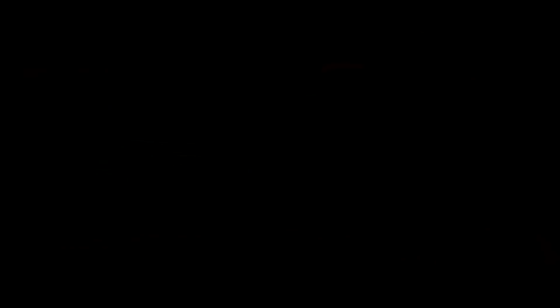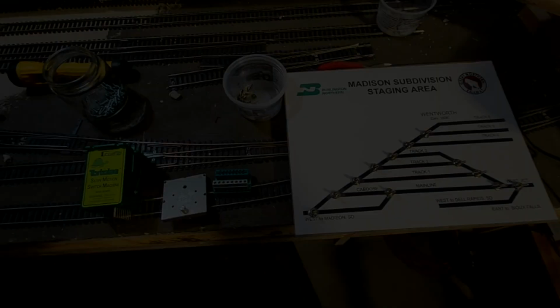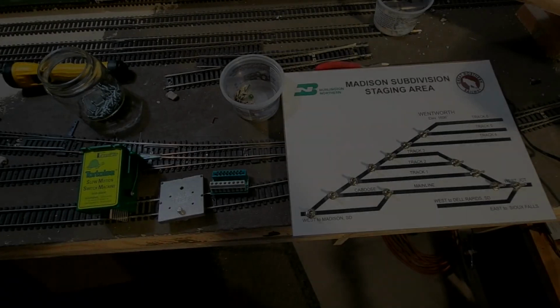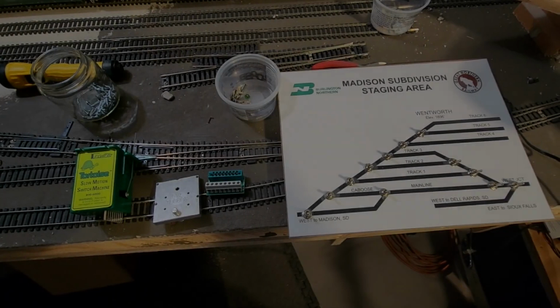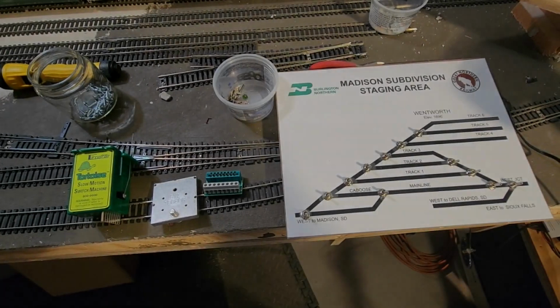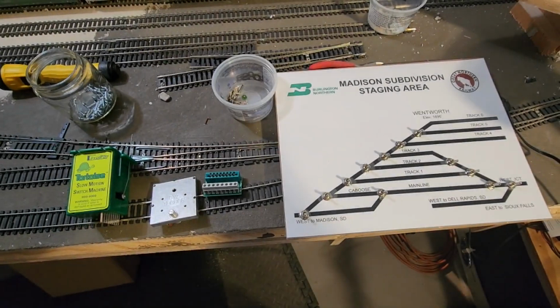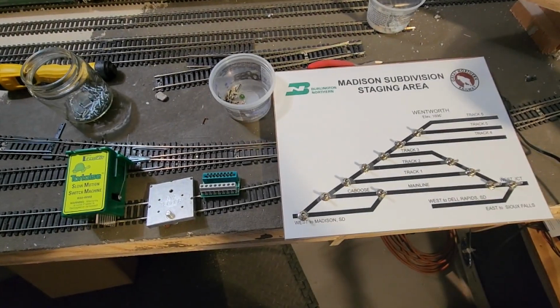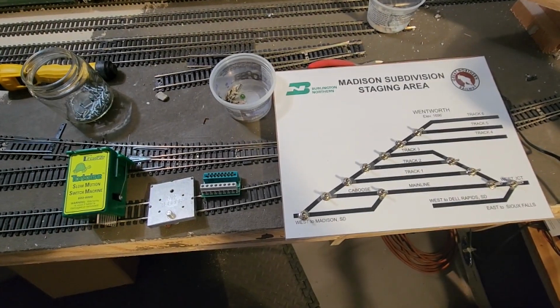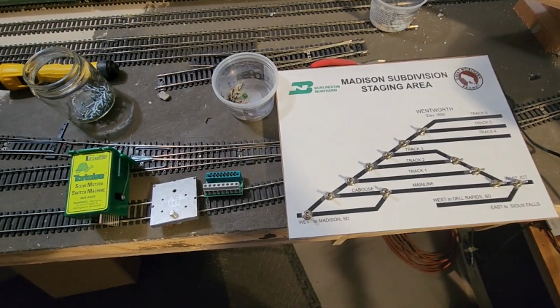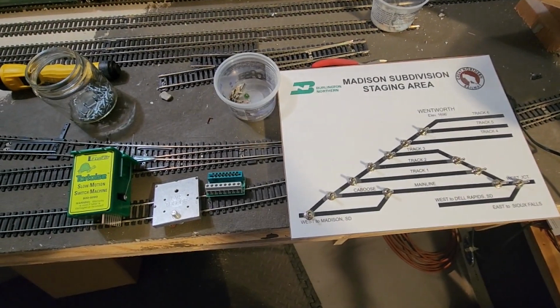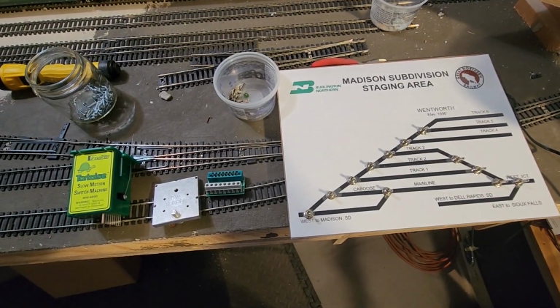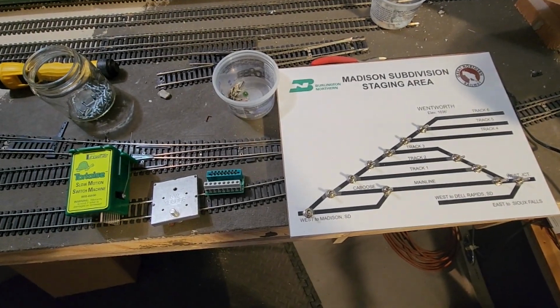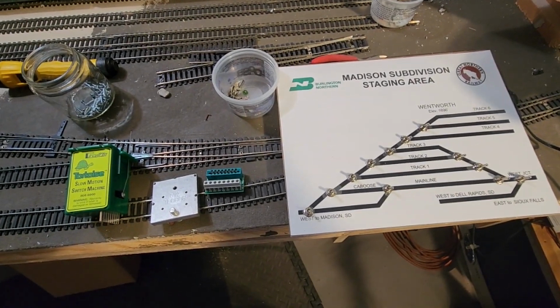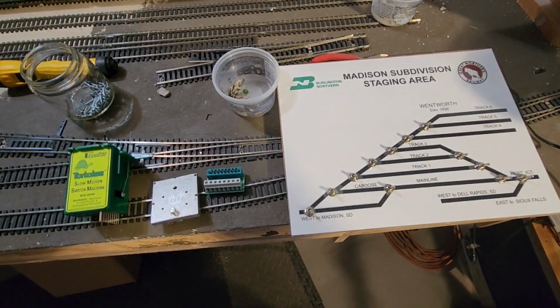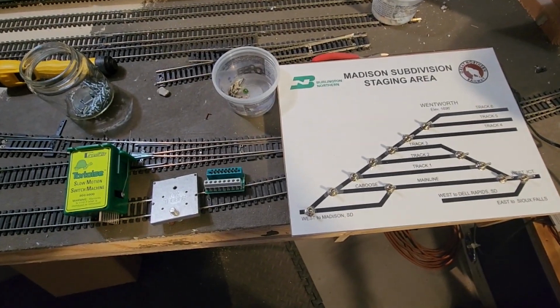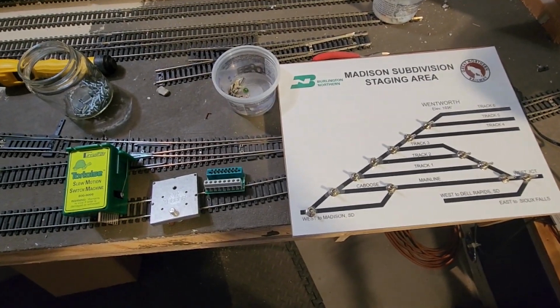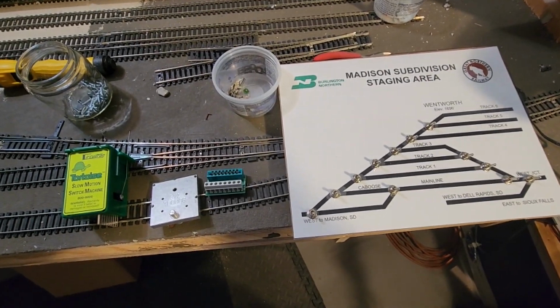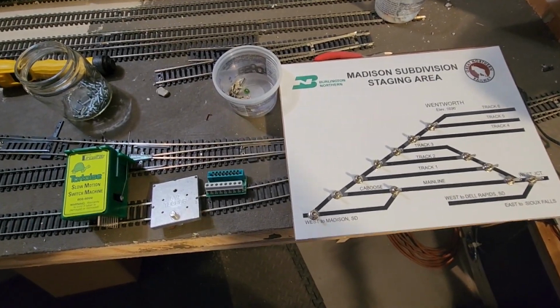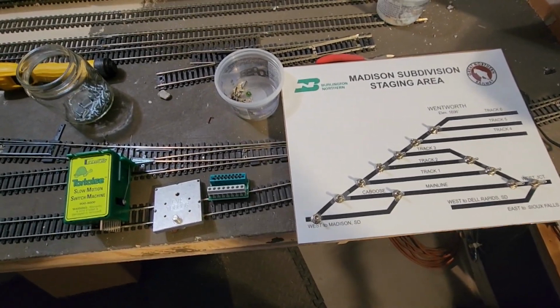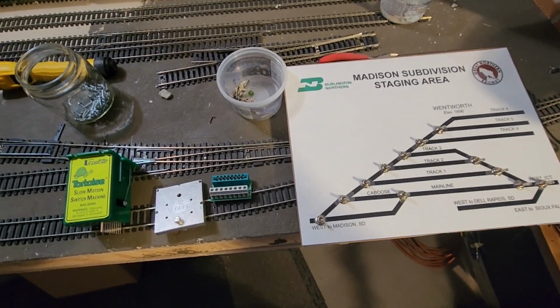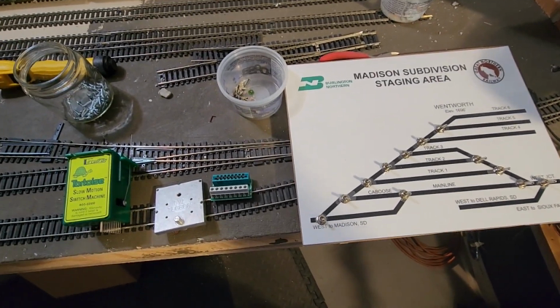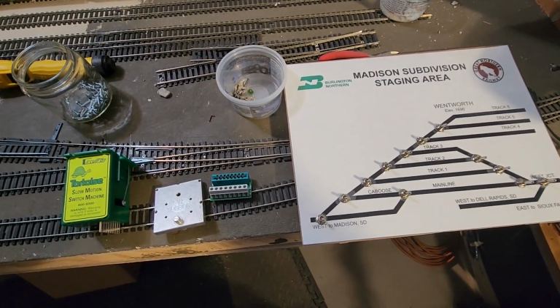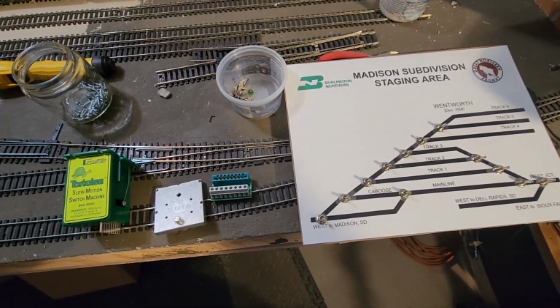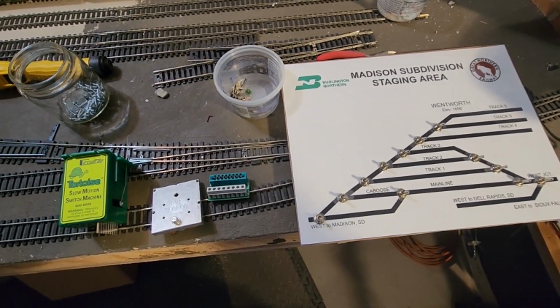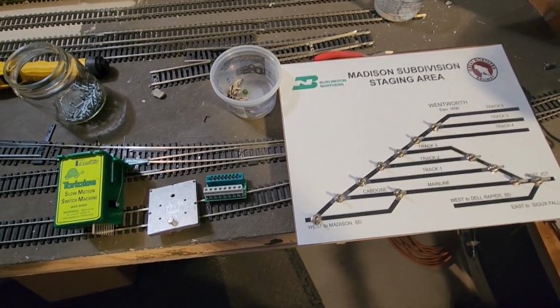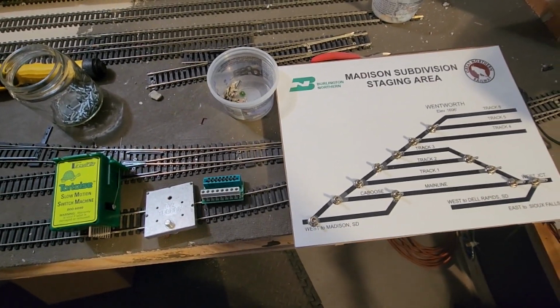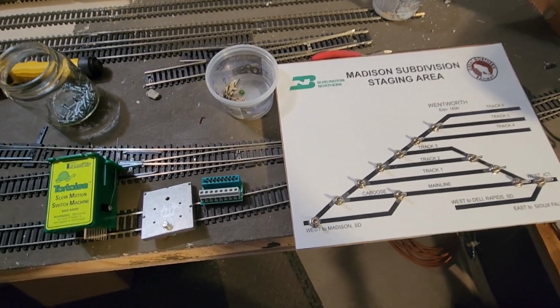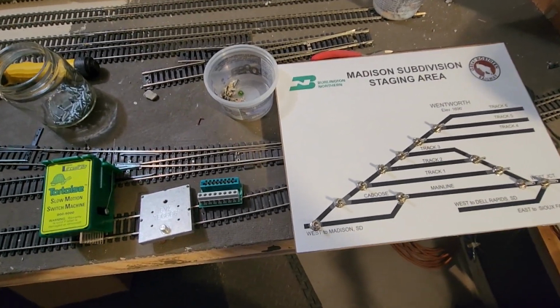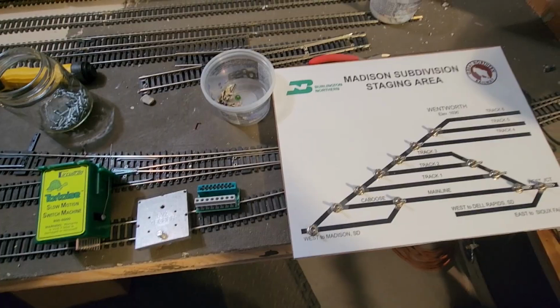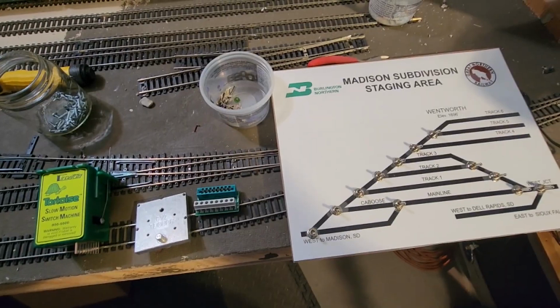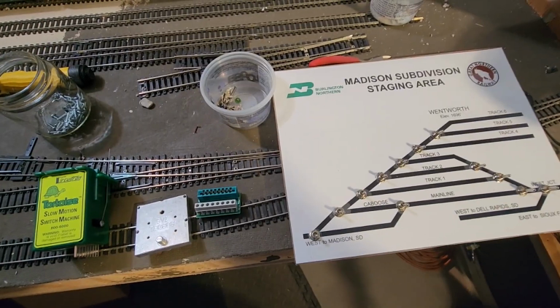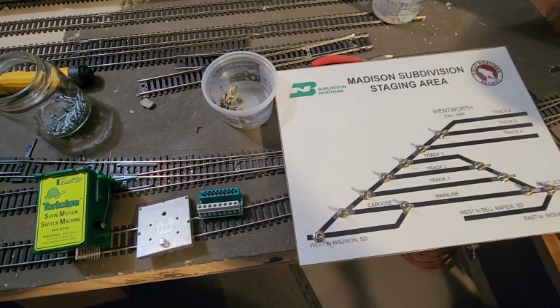Hey guys, welcome back to the Black Hills and Eastern Railroad everybody. I wanted to give you a quick construction update.